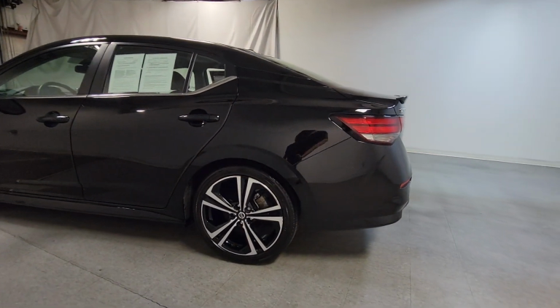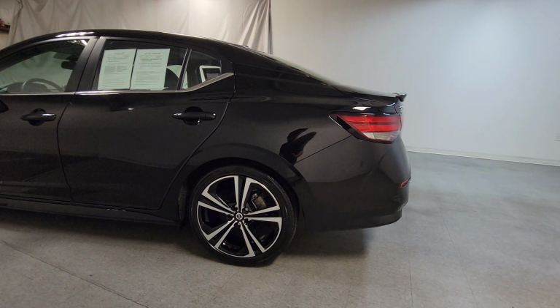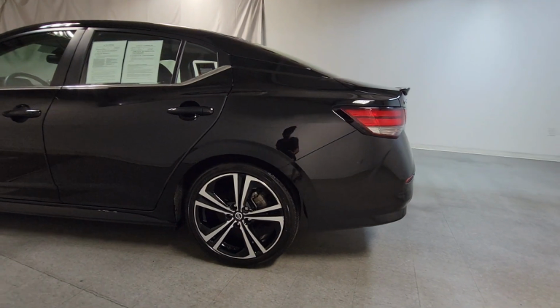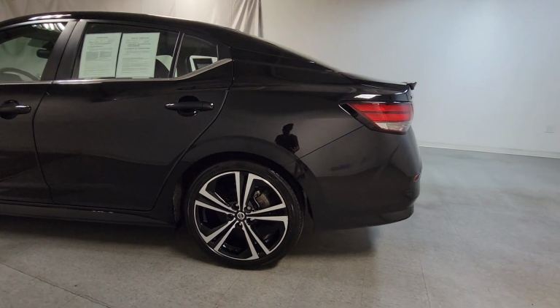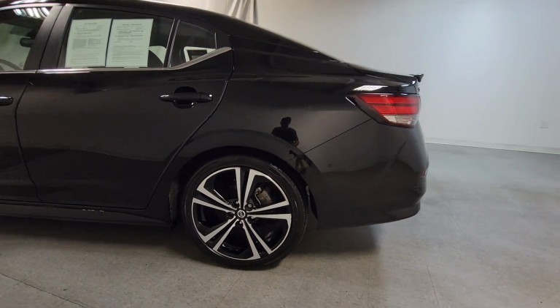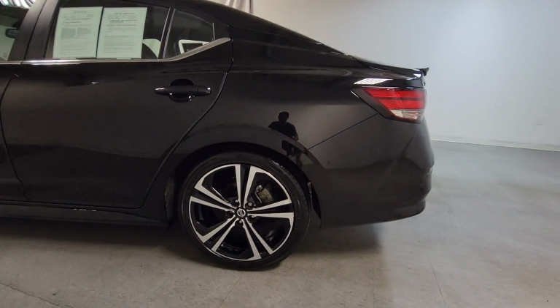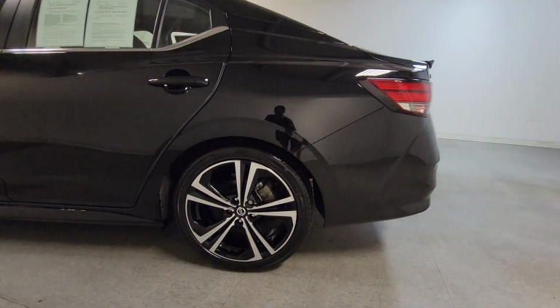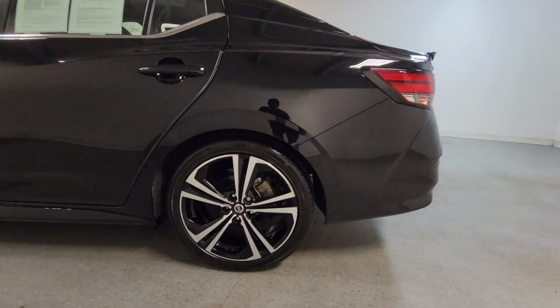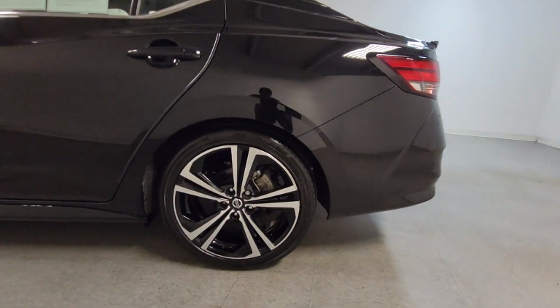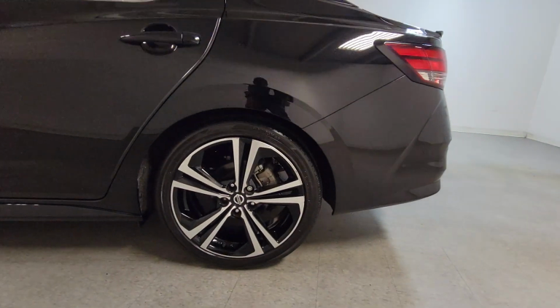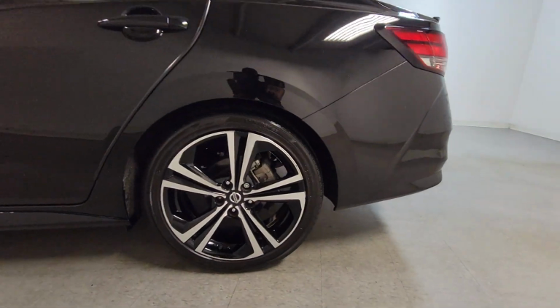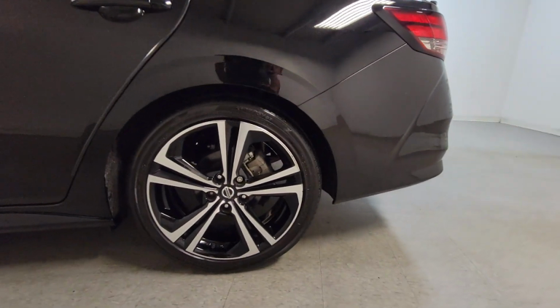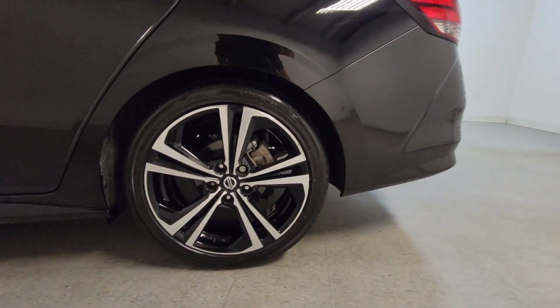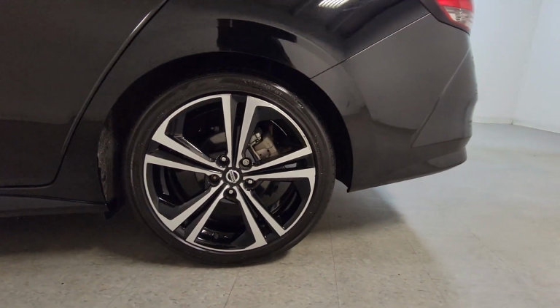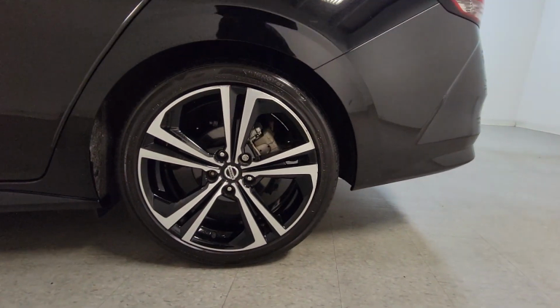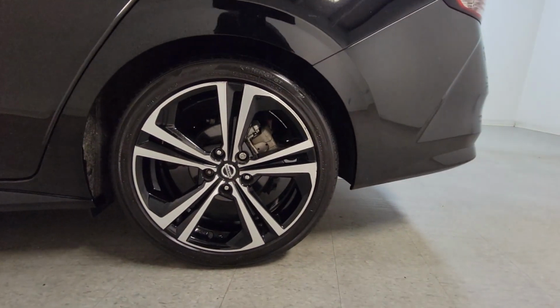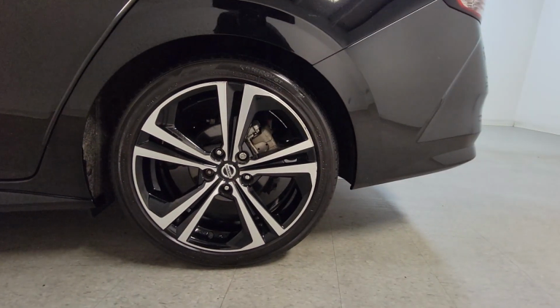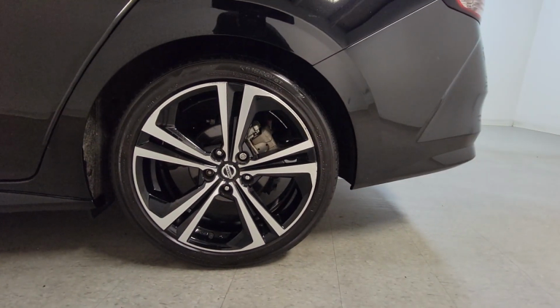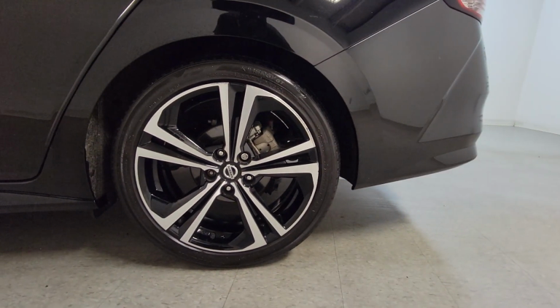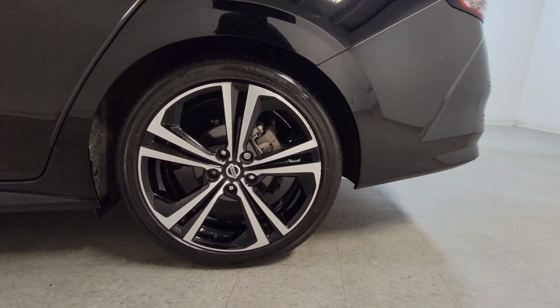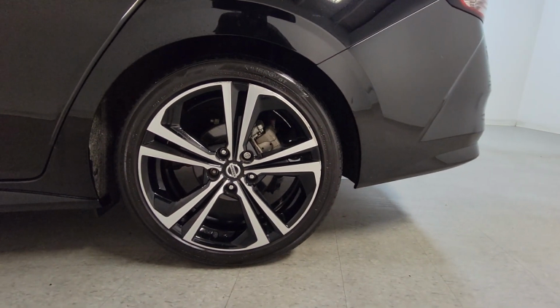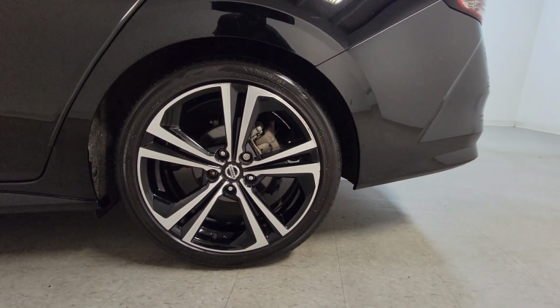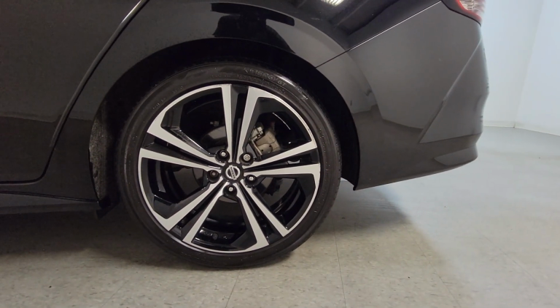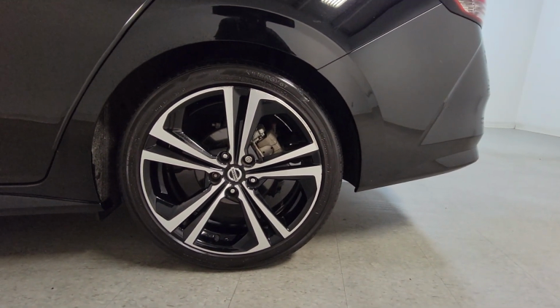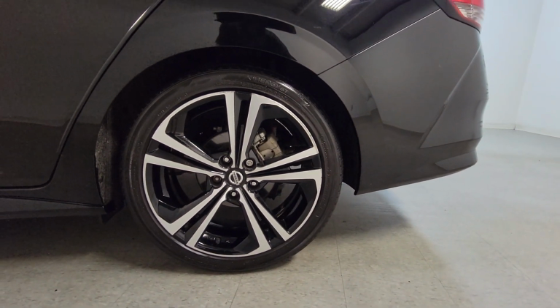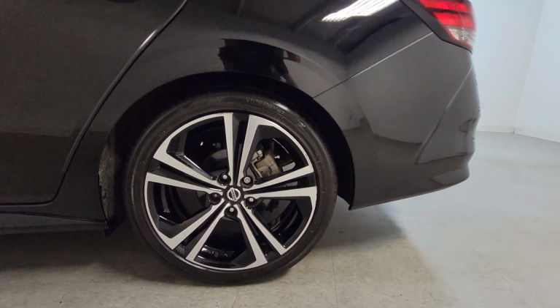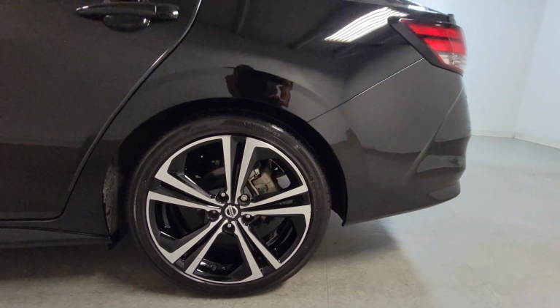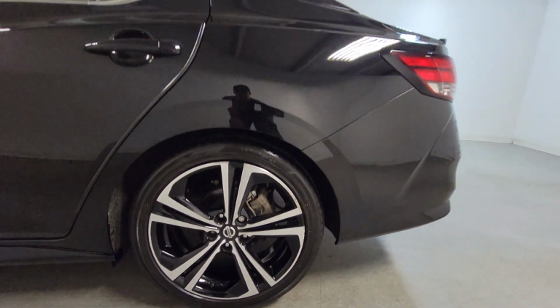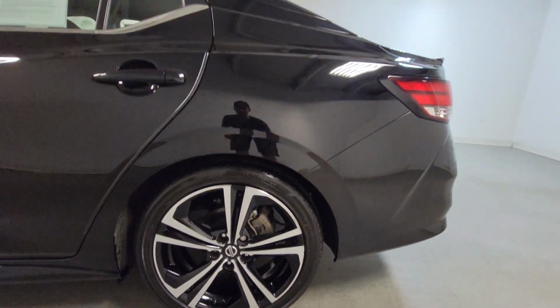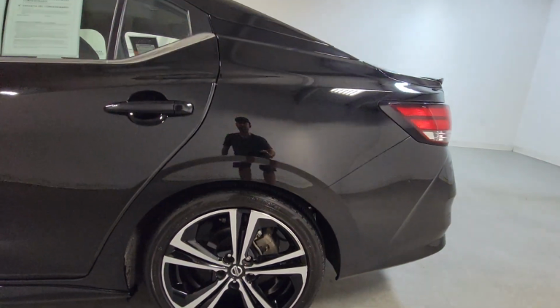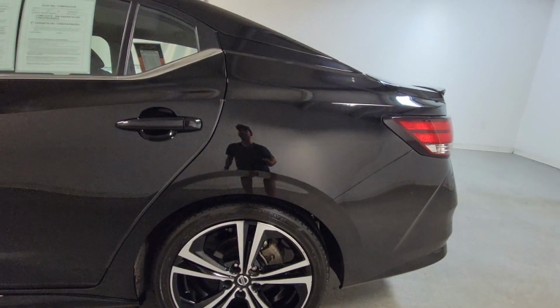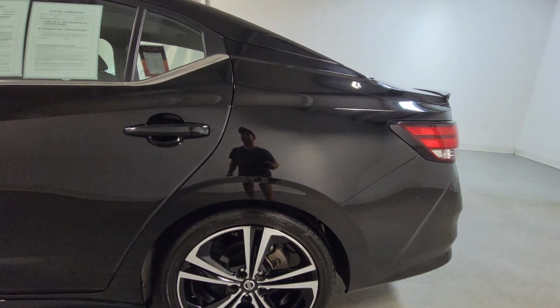Premium sound system, fog lamps, heated mirrors, blind spot monitor, and alarm.